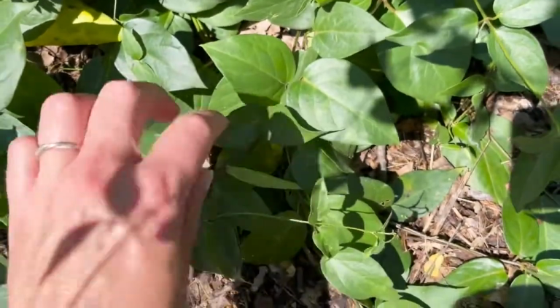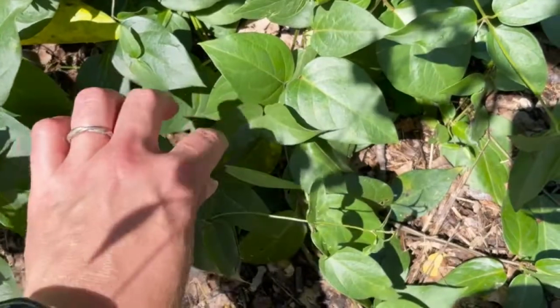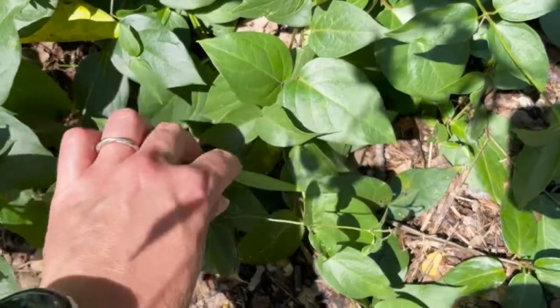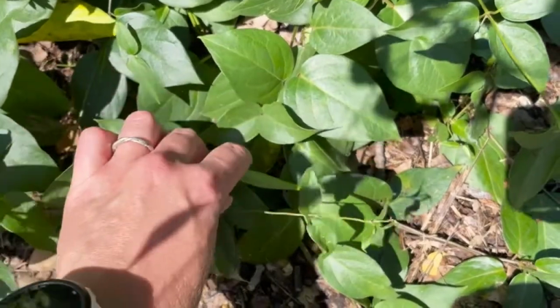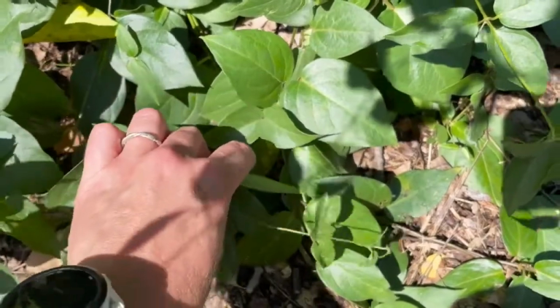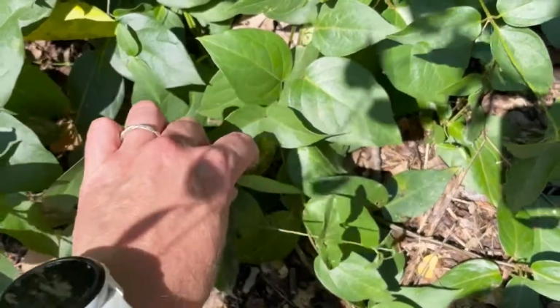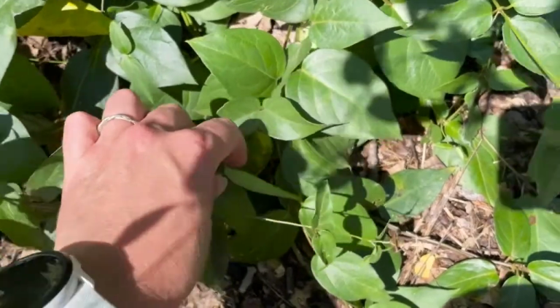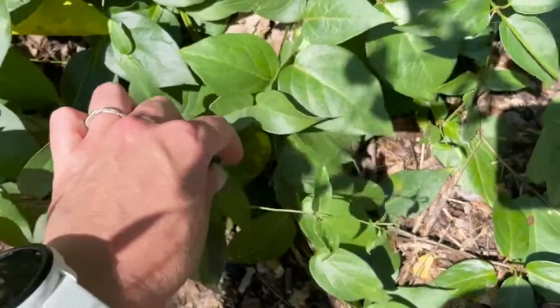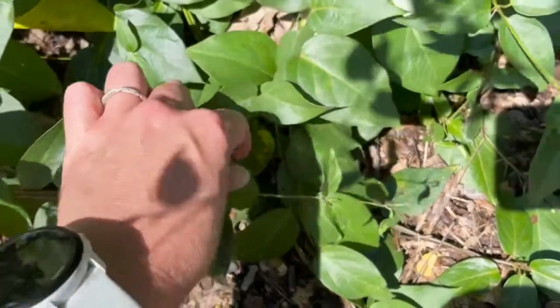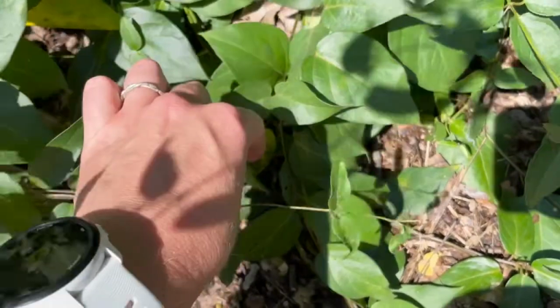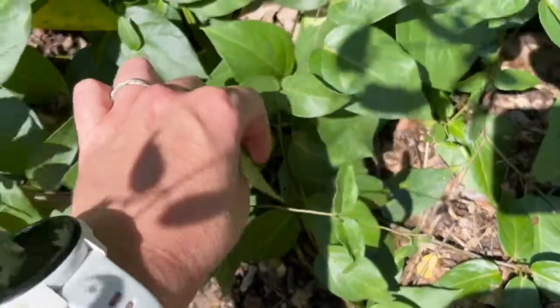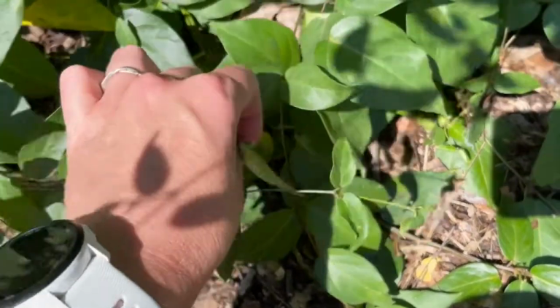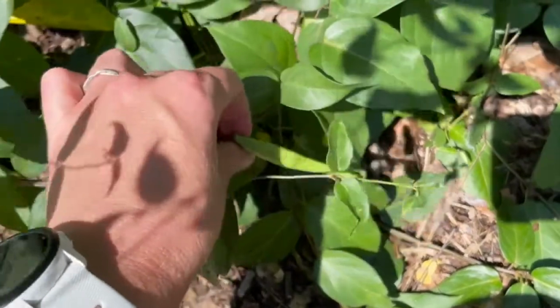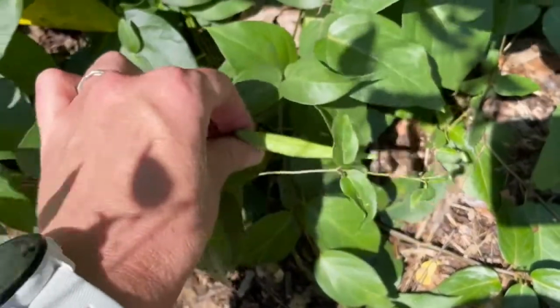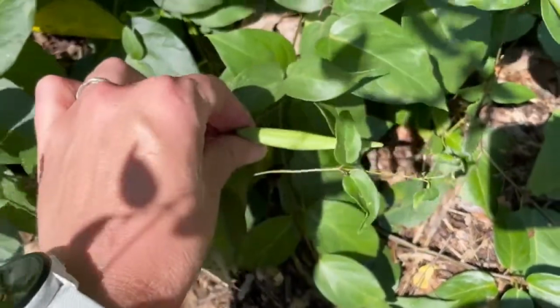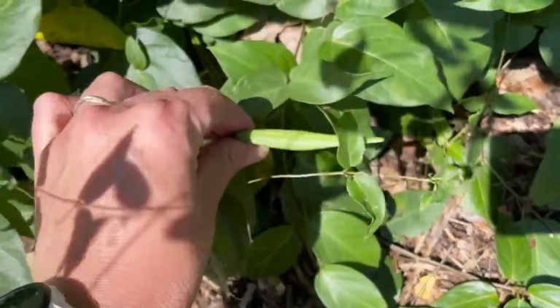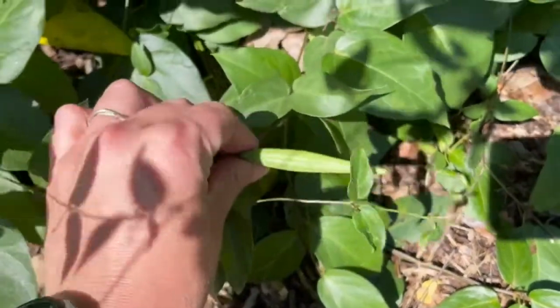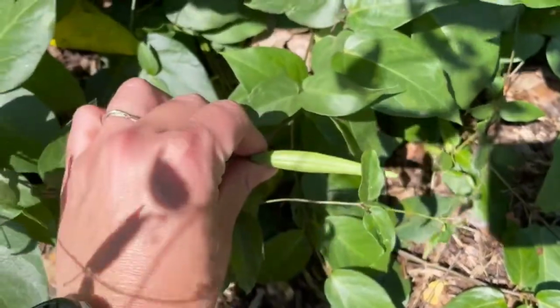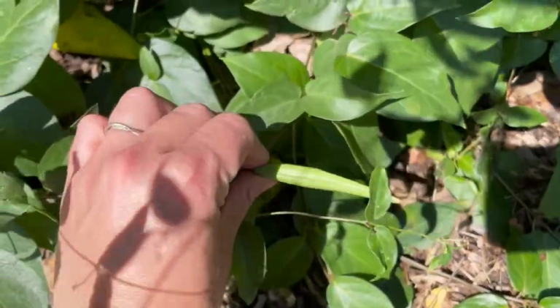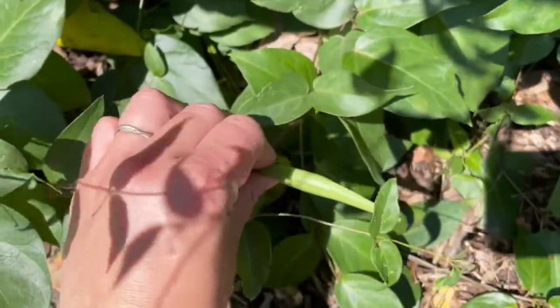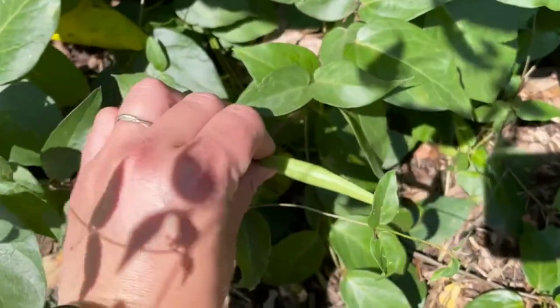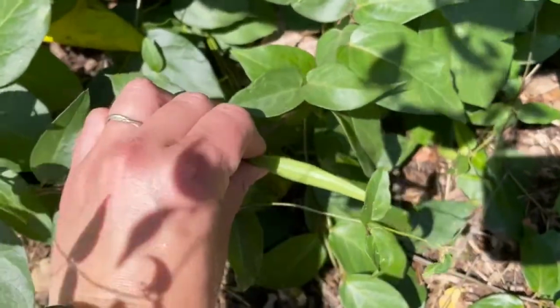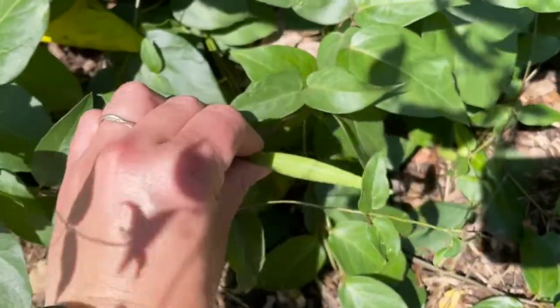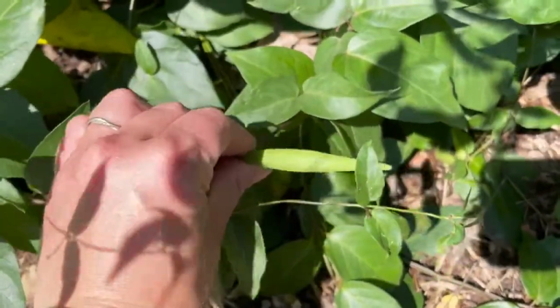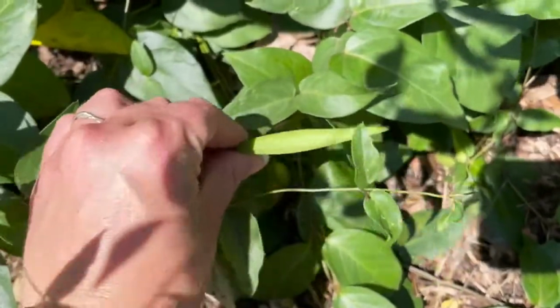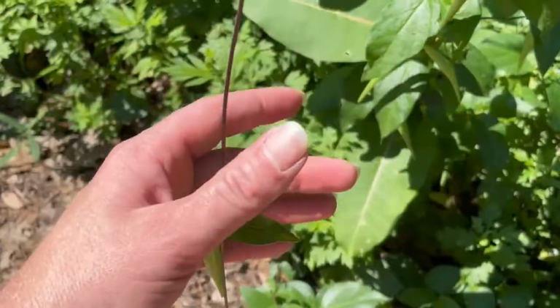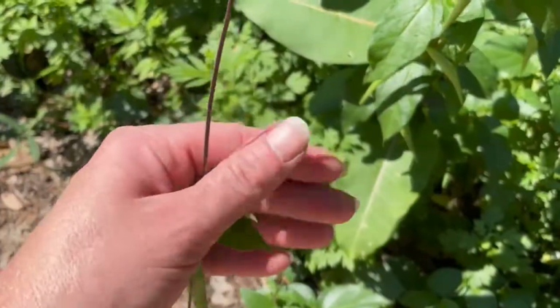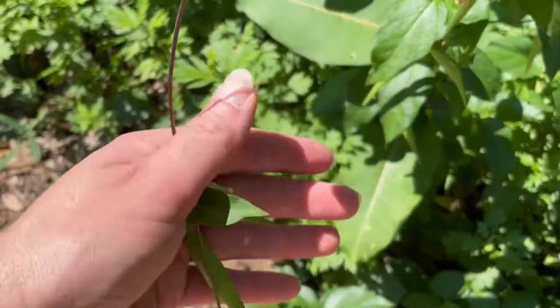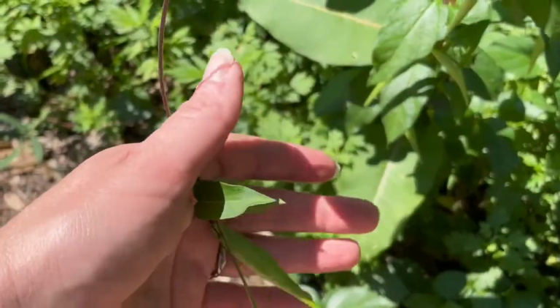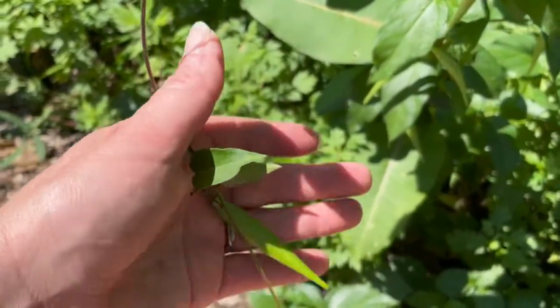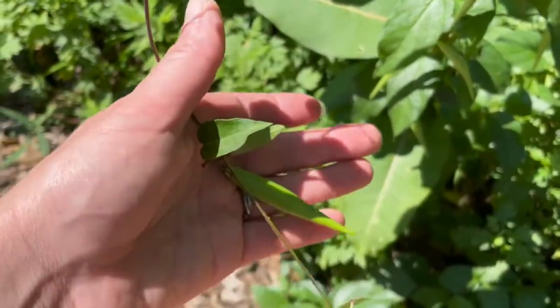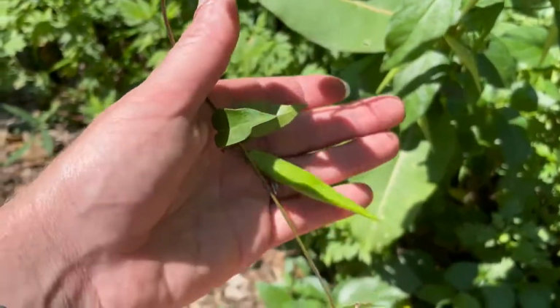Instead, you'll be looking for their long, slender seed pods that kind of resemble string beans on a vine.